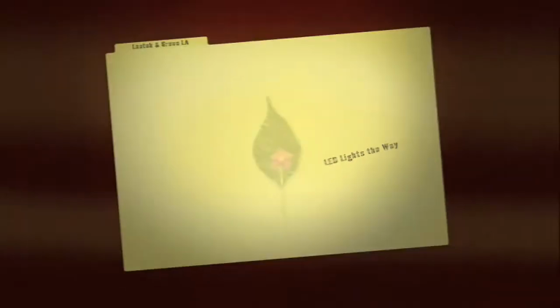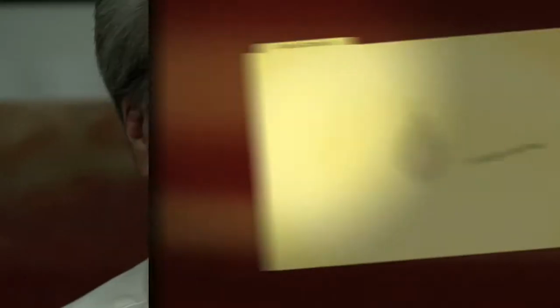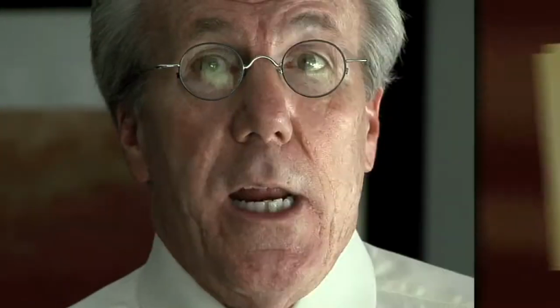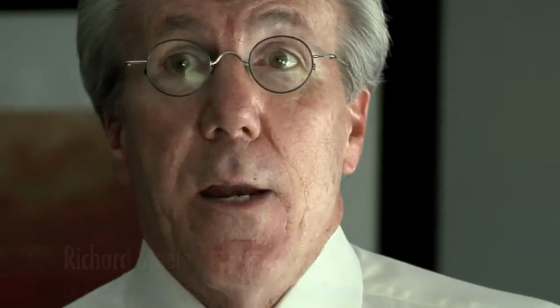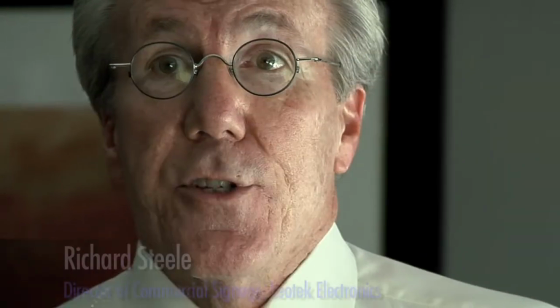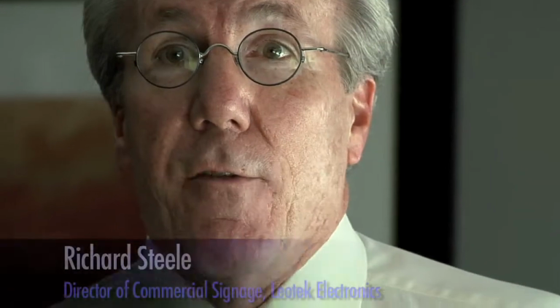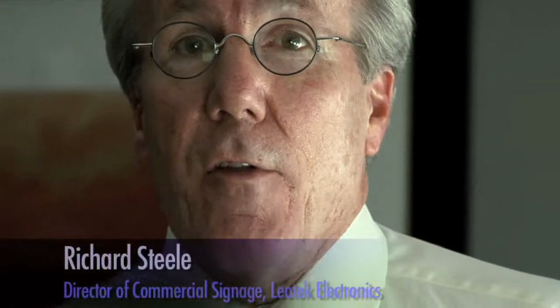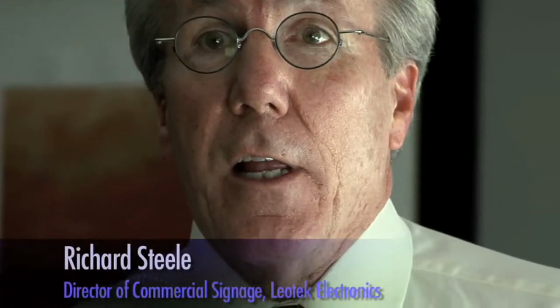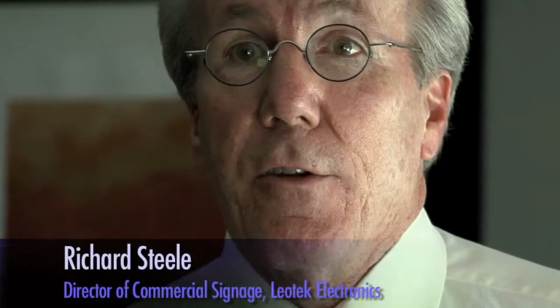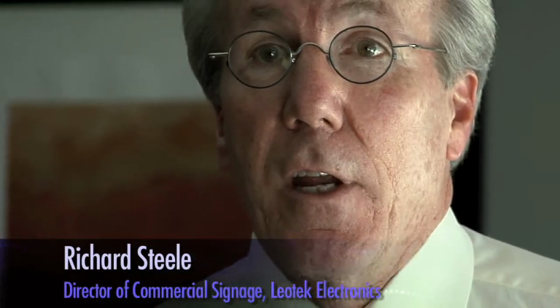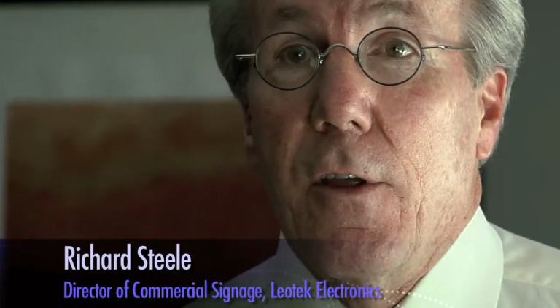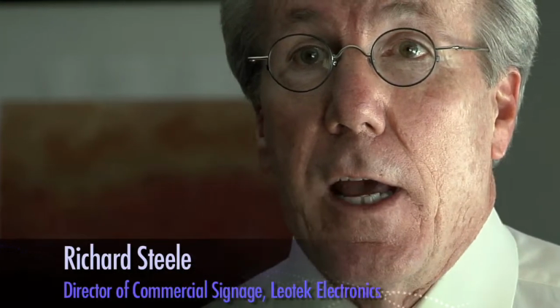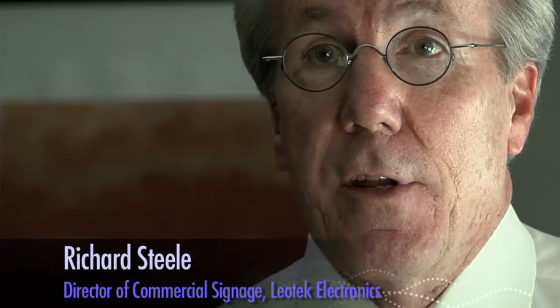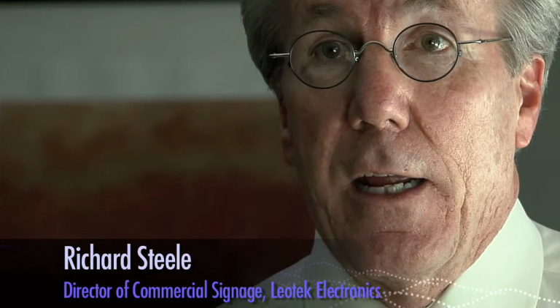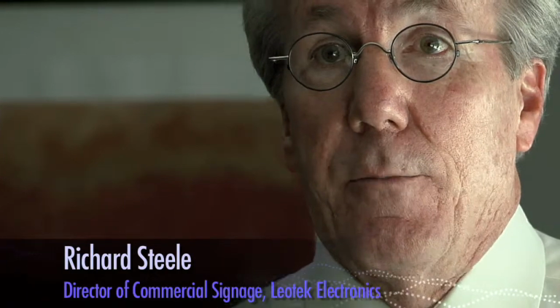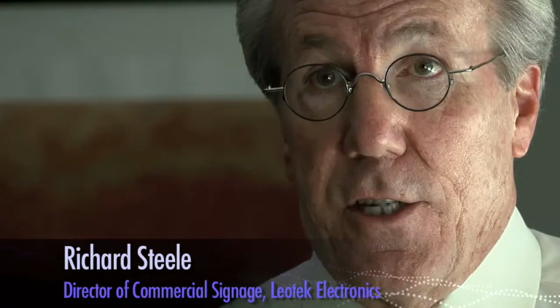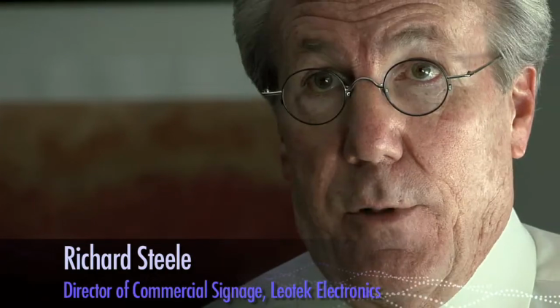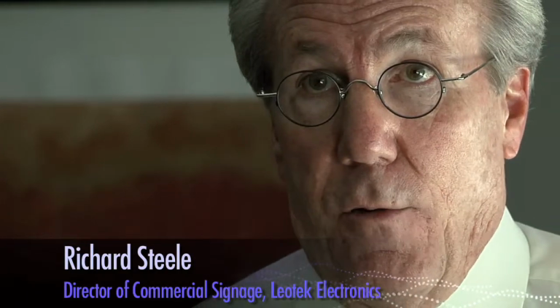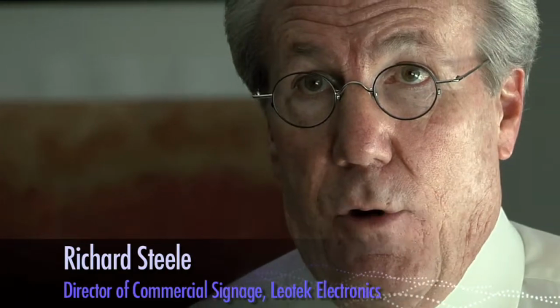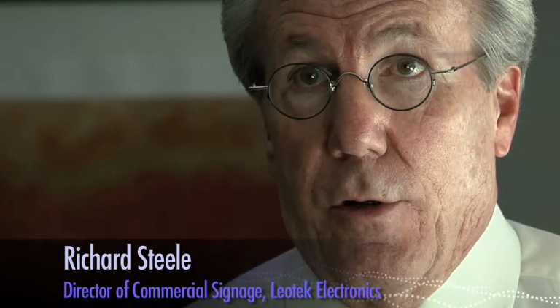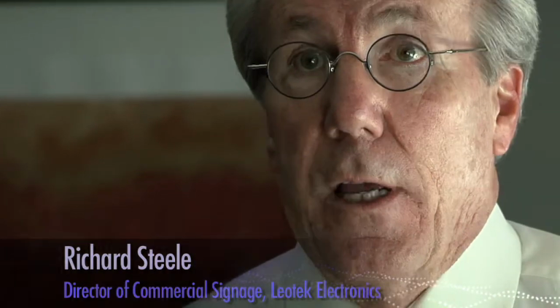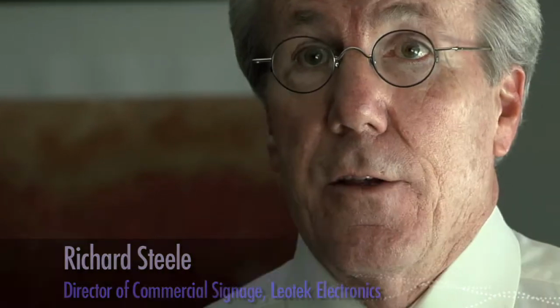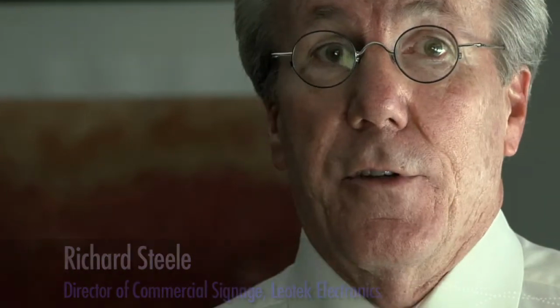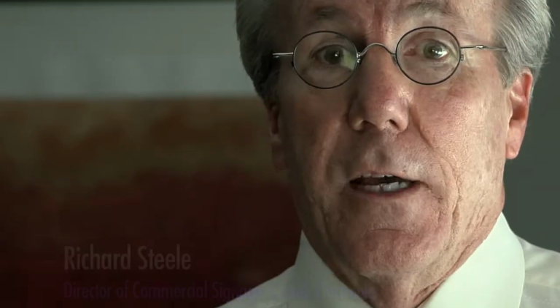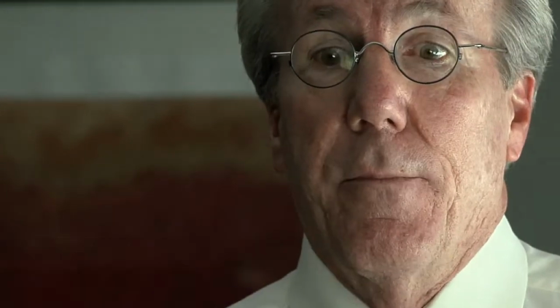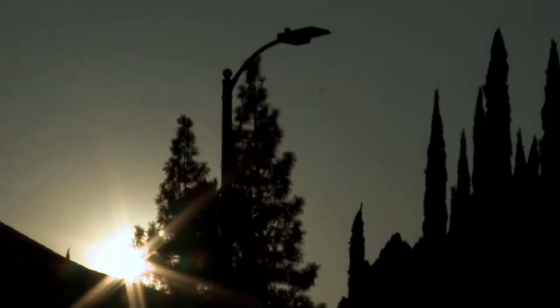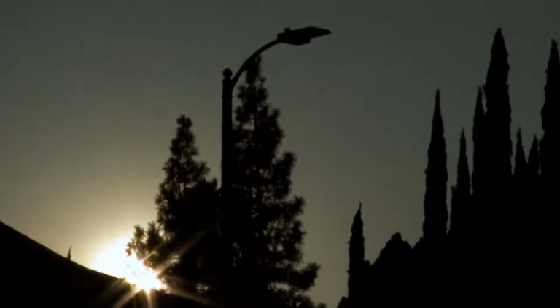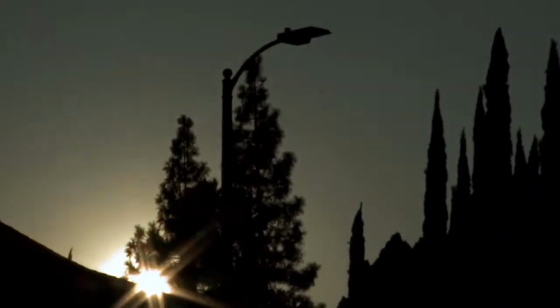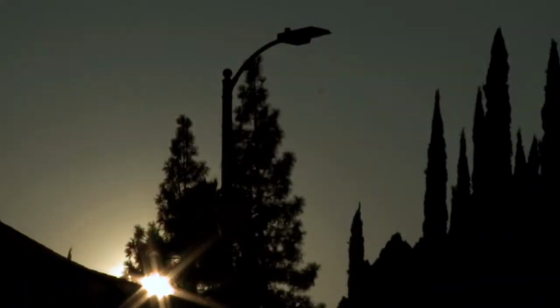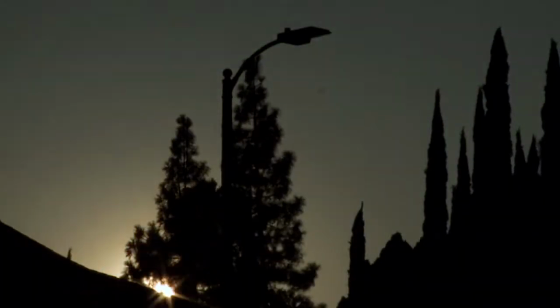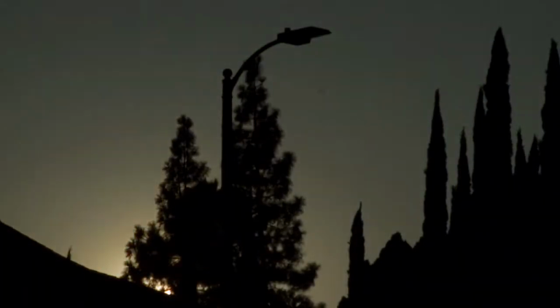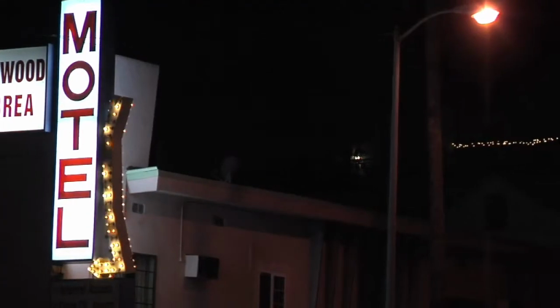Twenty-nine percent of all the electricity in the United States, possibly the world, is gobbled up by lighting.